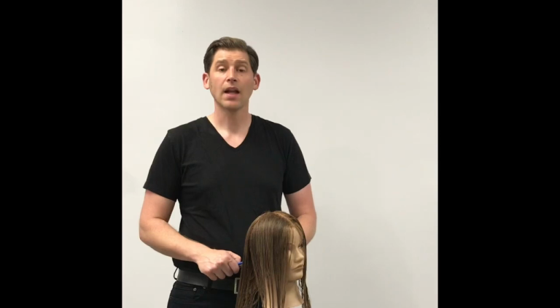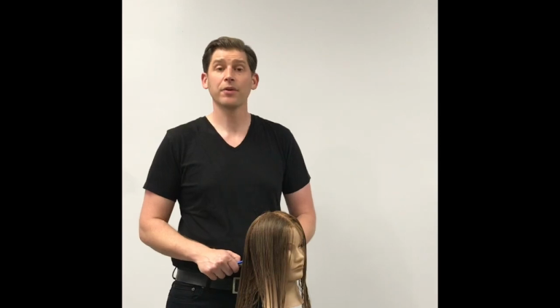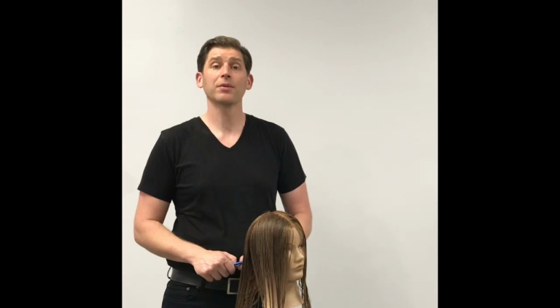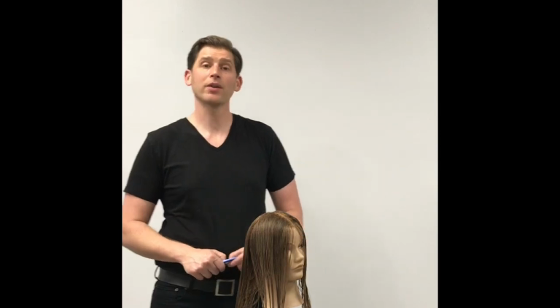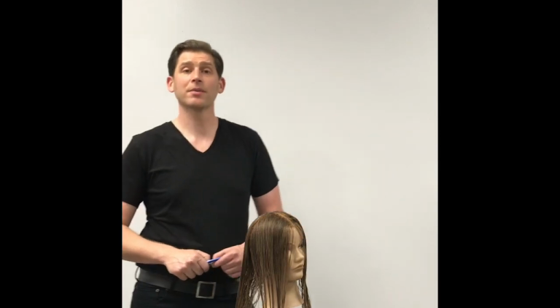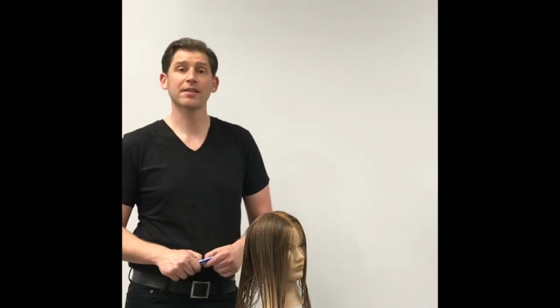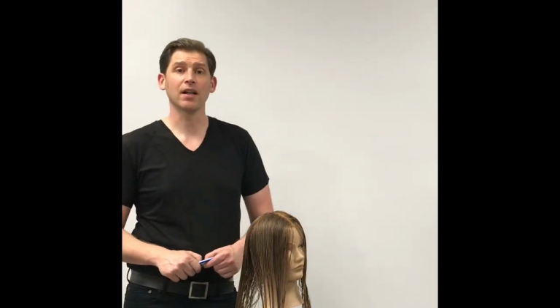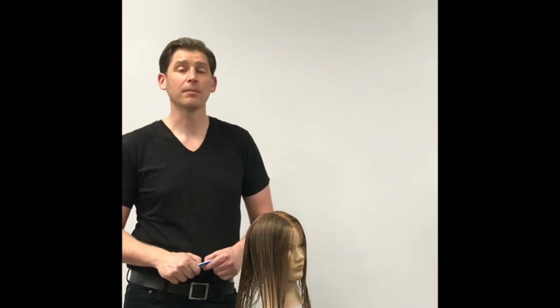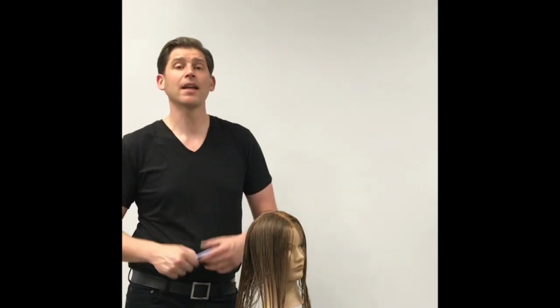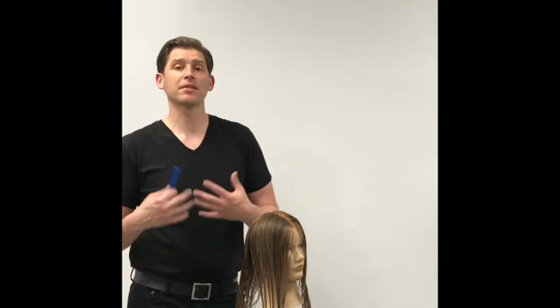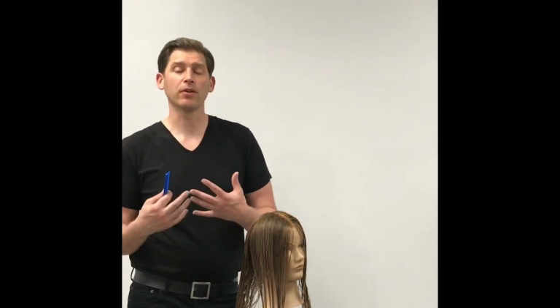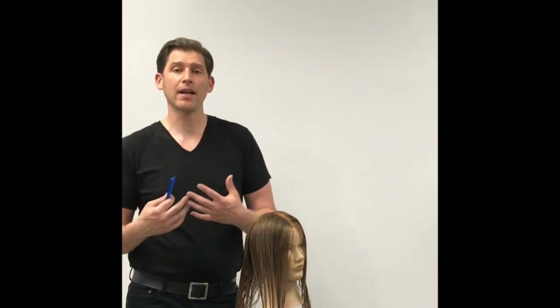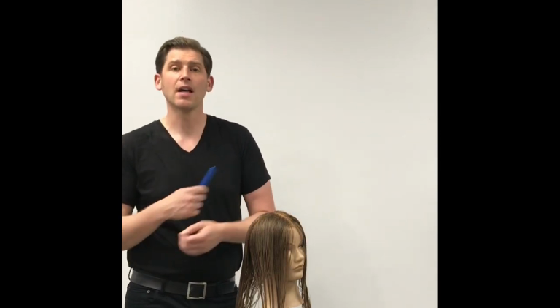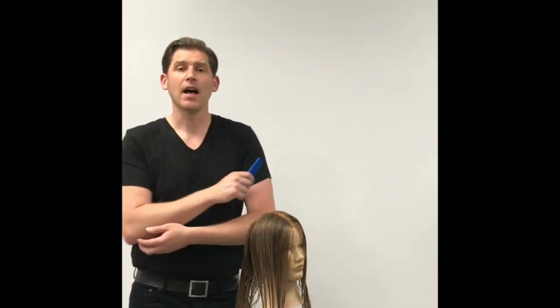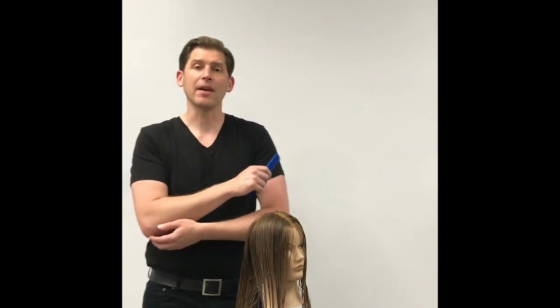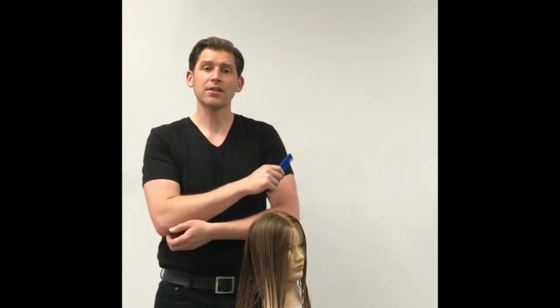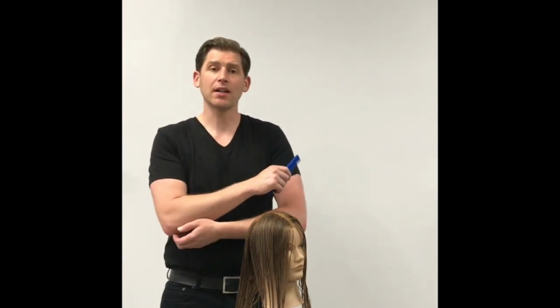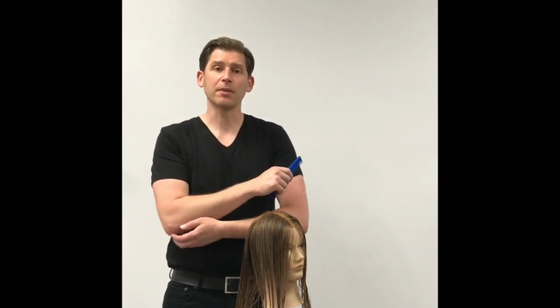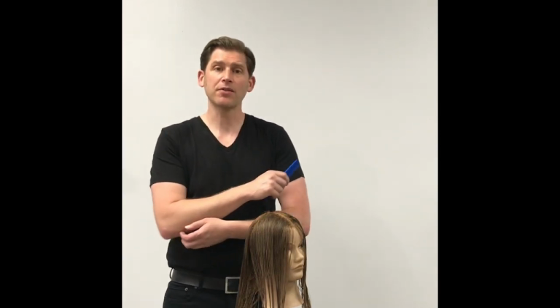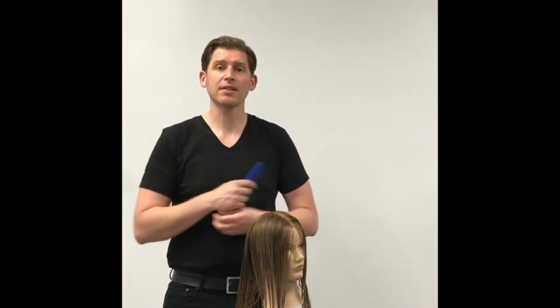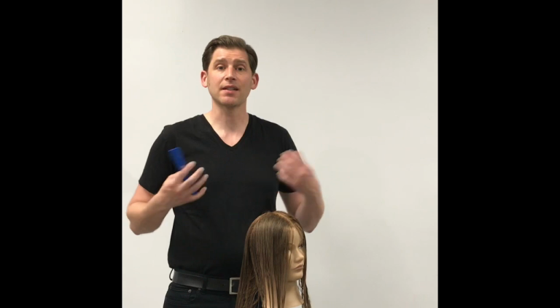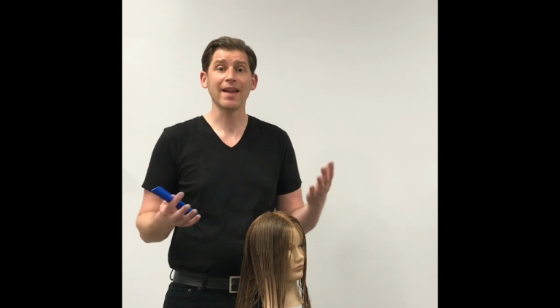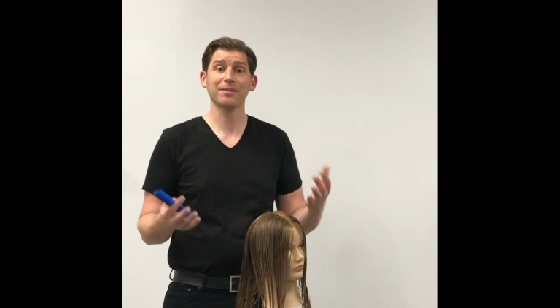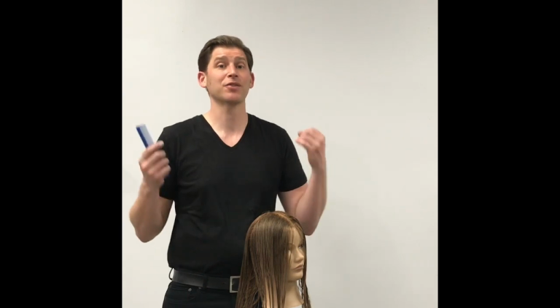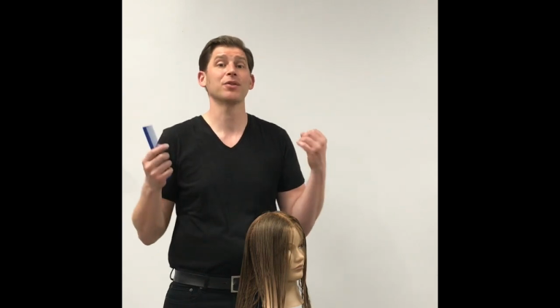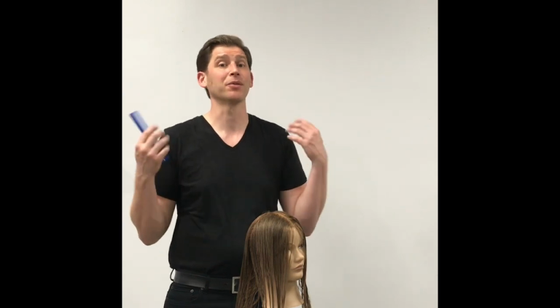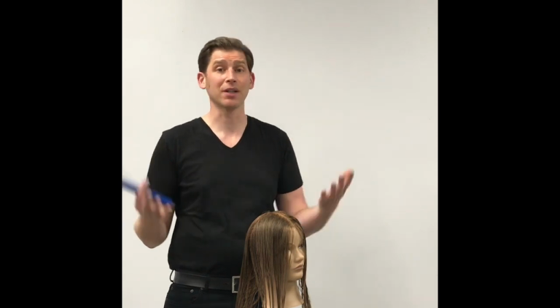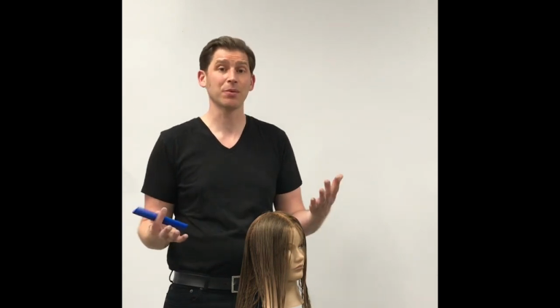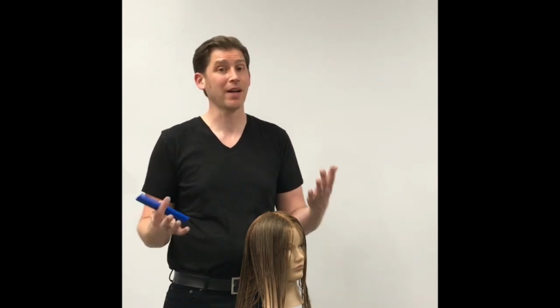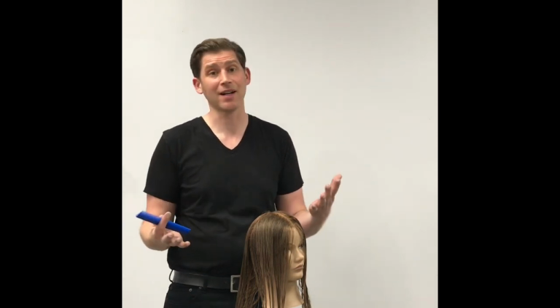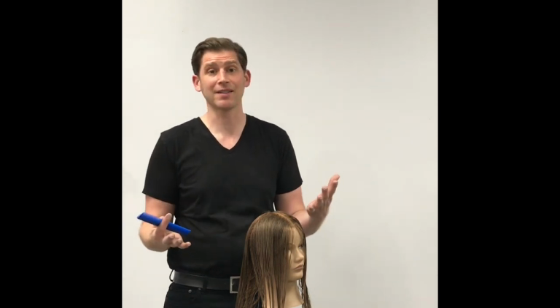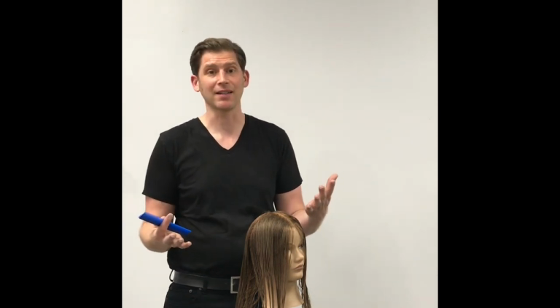Hi everyone, welcome to my salon. My name is Michael Bates. I'm an educator with Matrix, and today I'm going to show you a really cool haircutting technique.